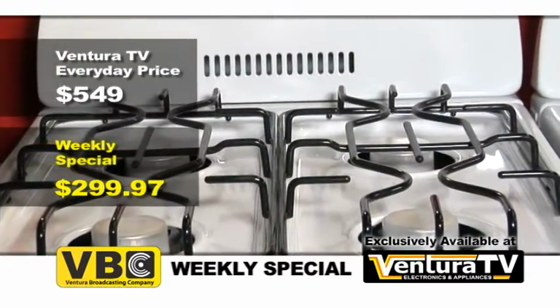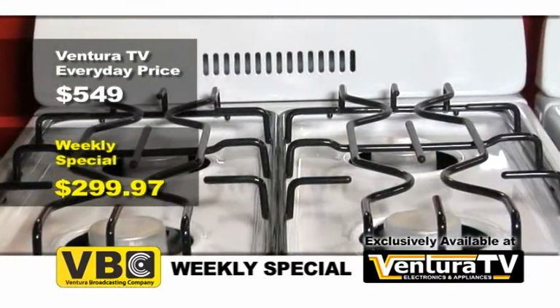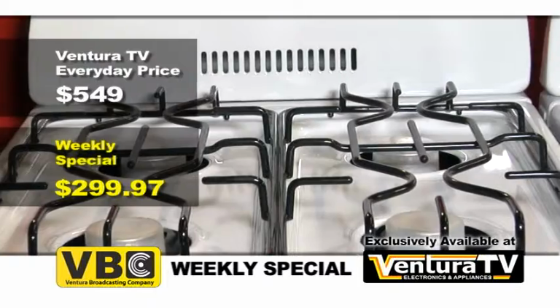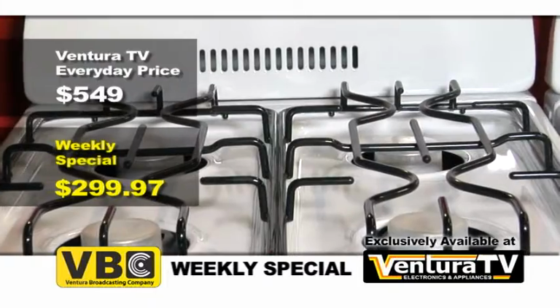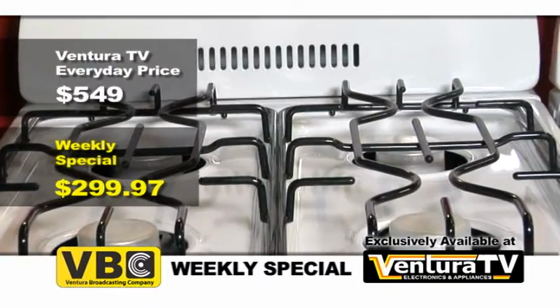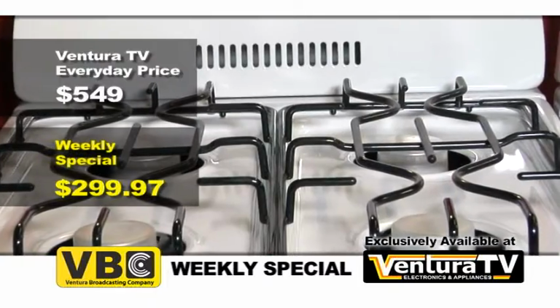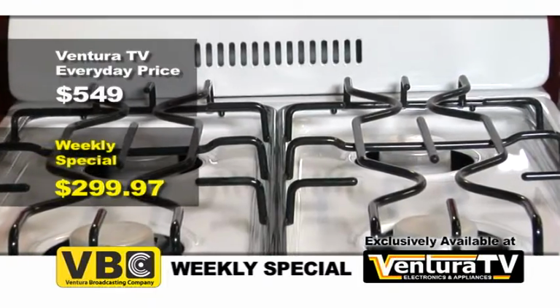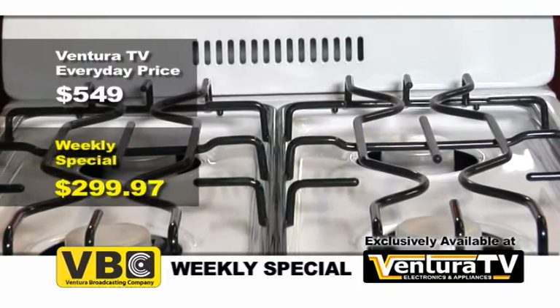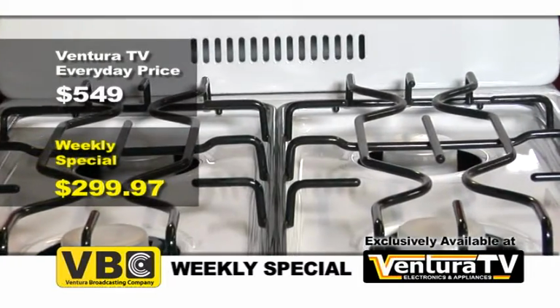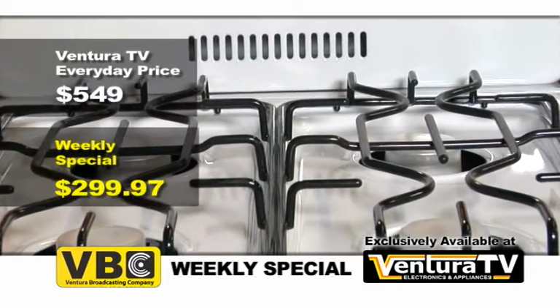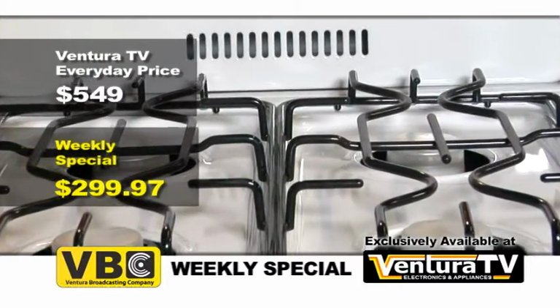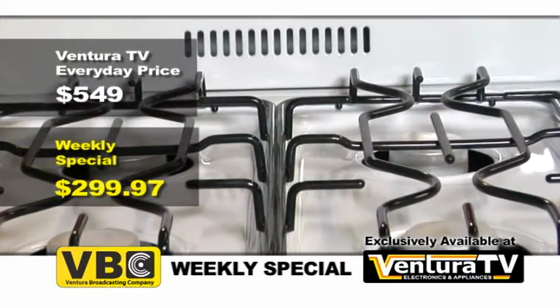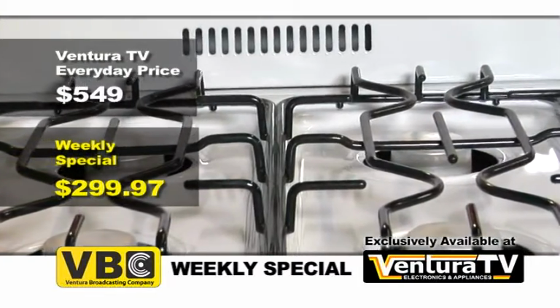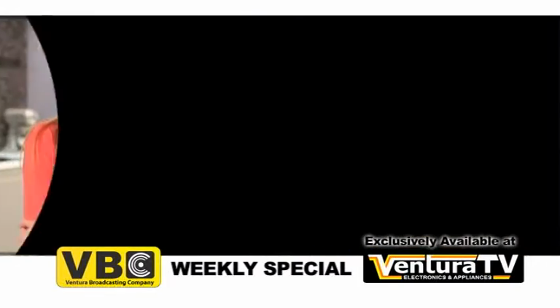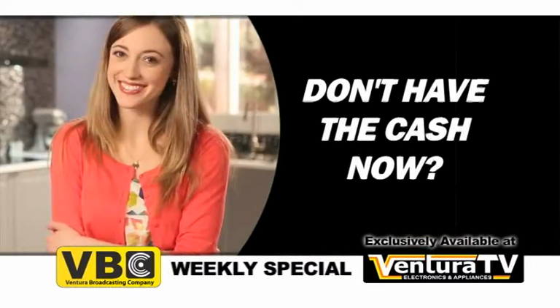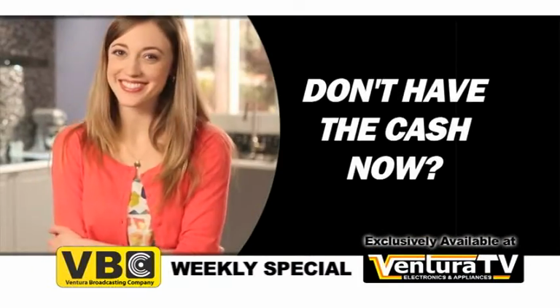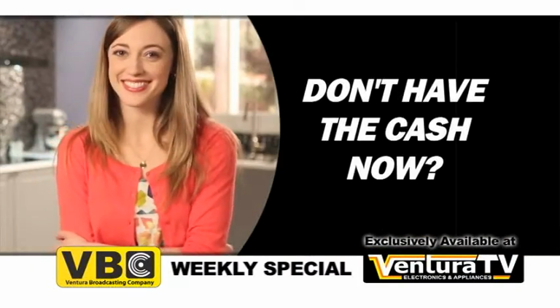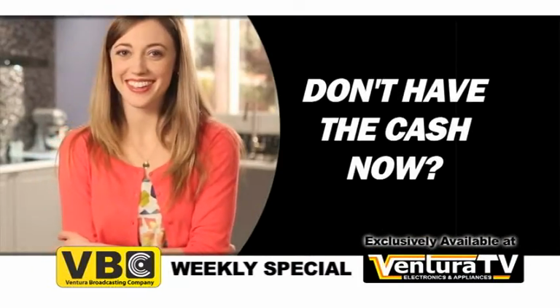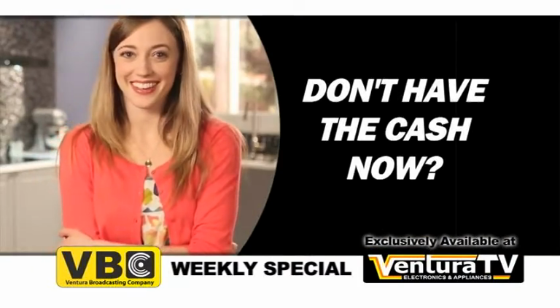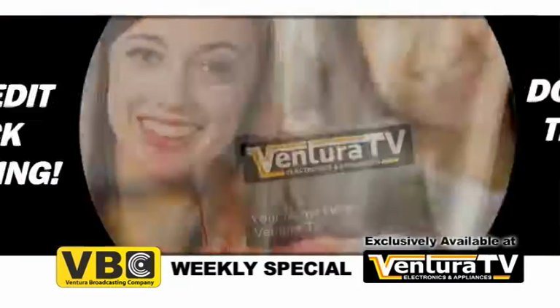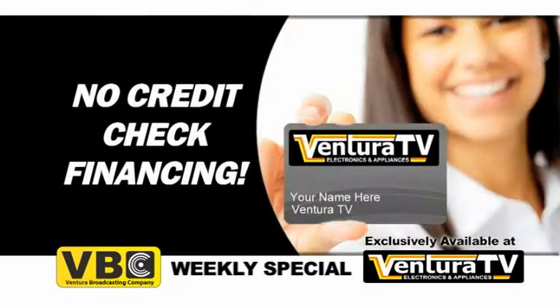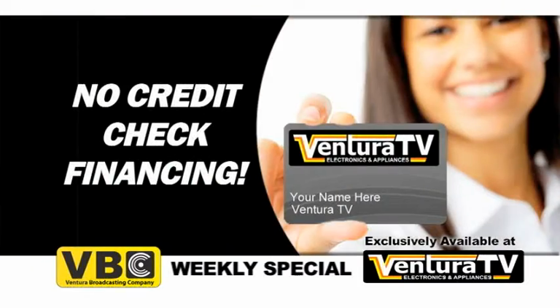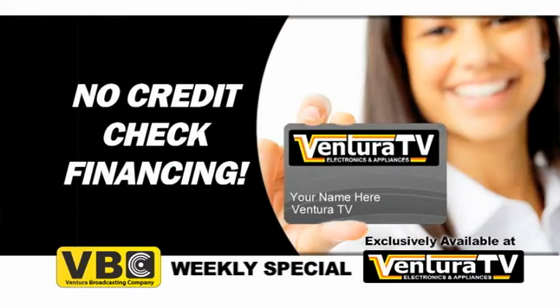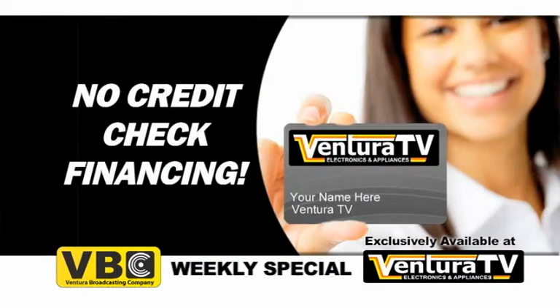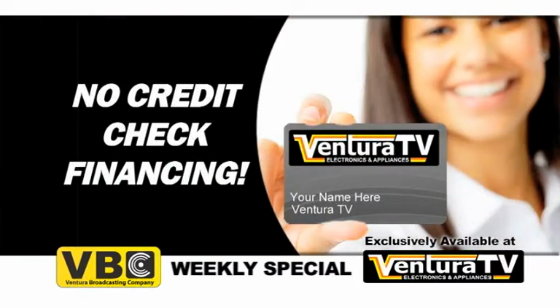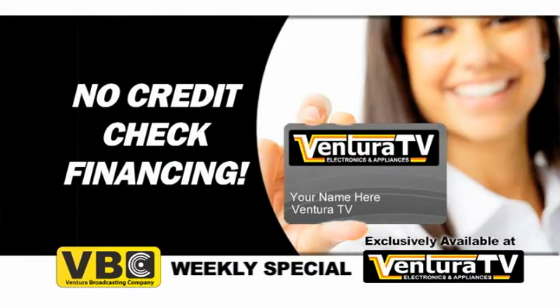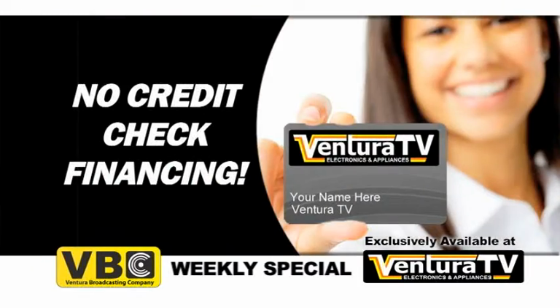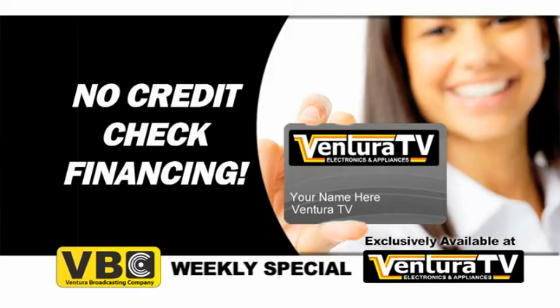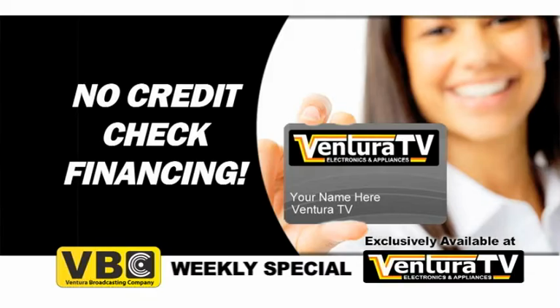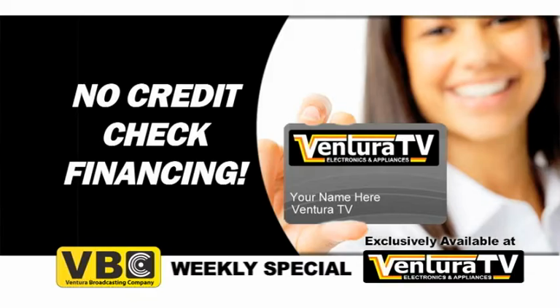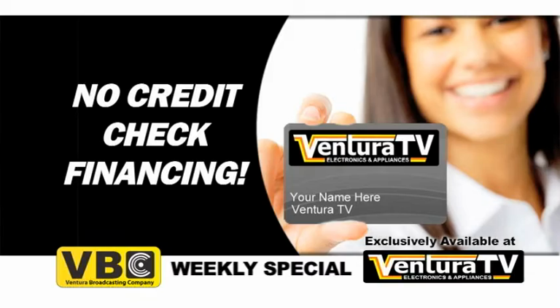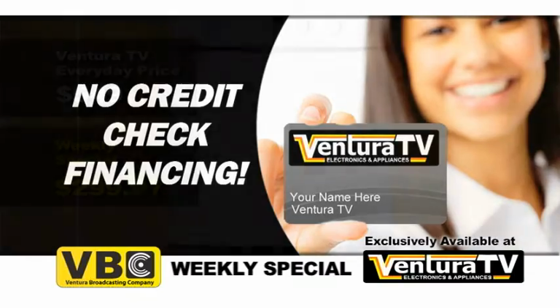That's nearly $250 in savings. Don't have cash now? Ask about our no credit check financing.